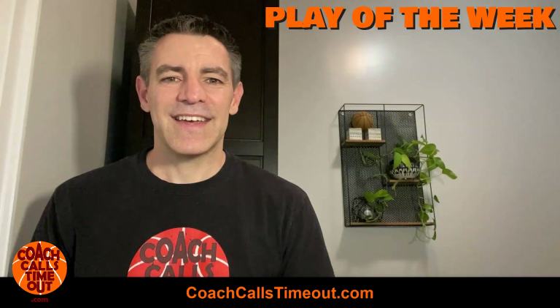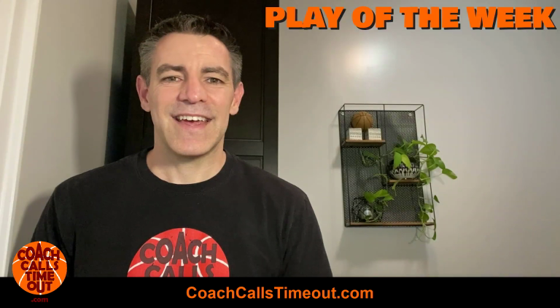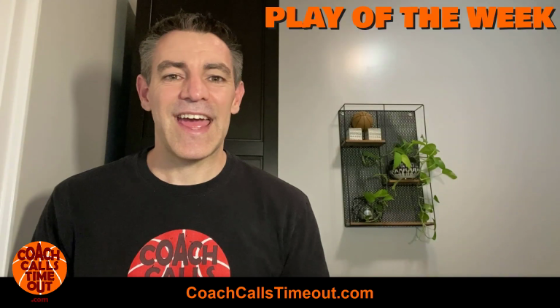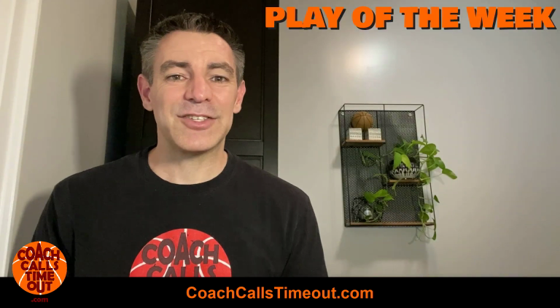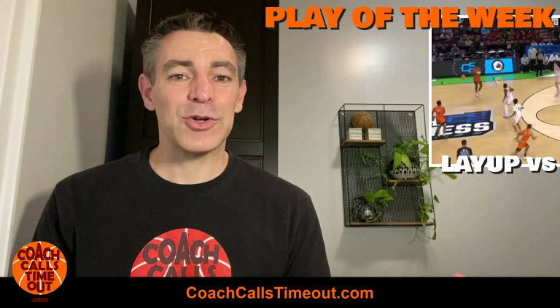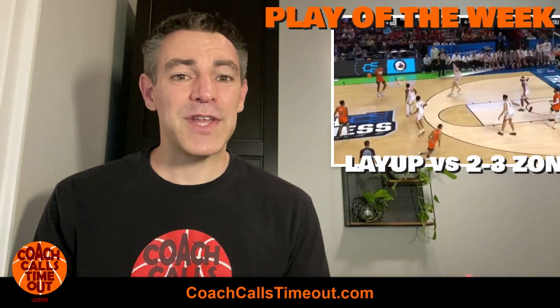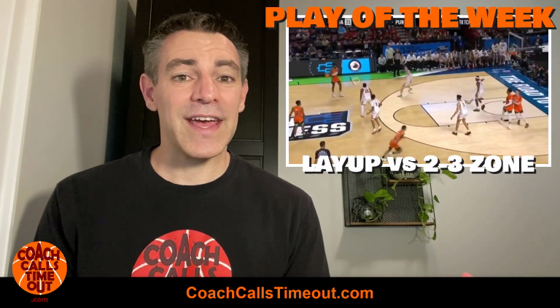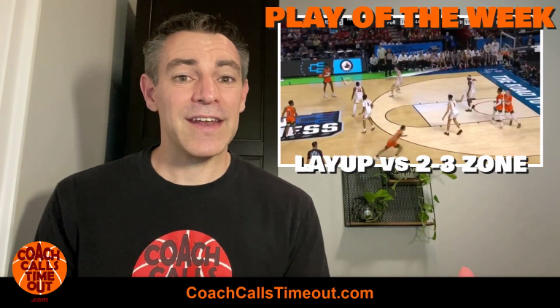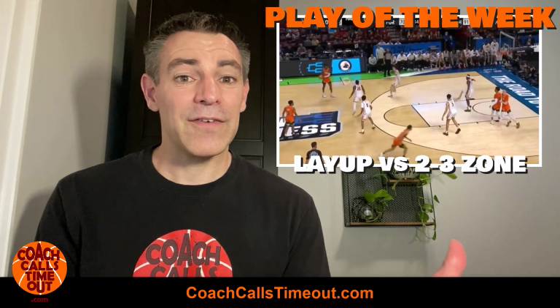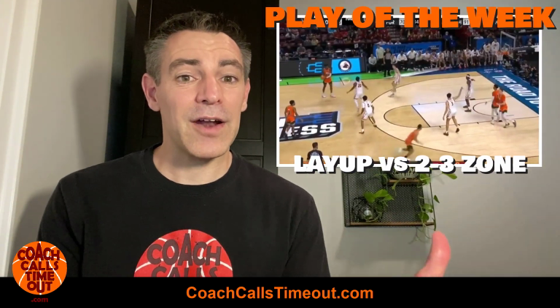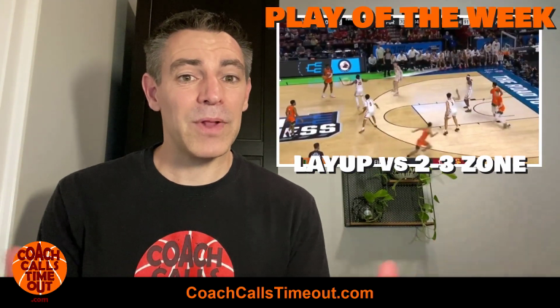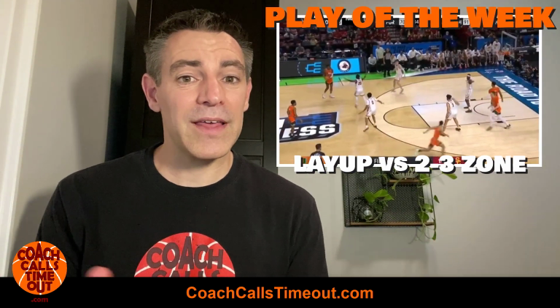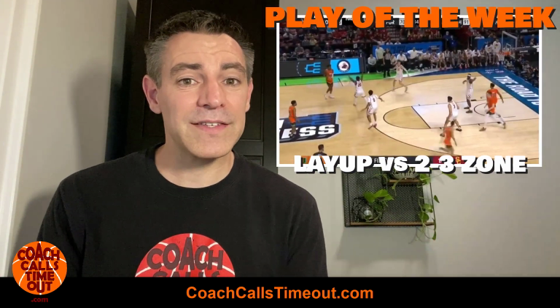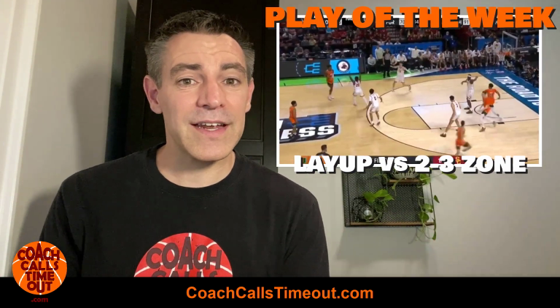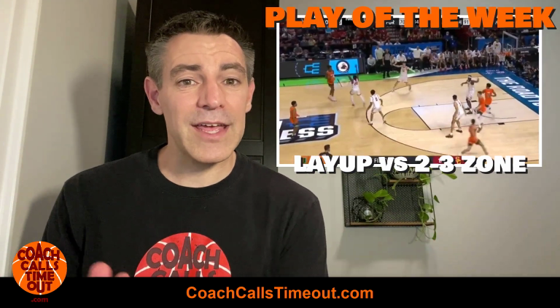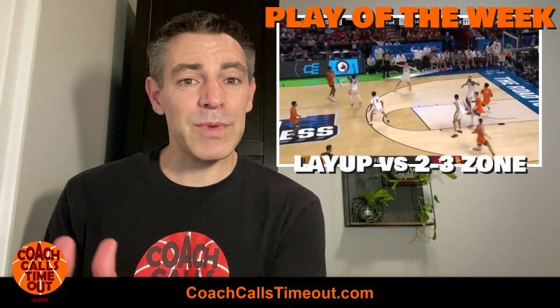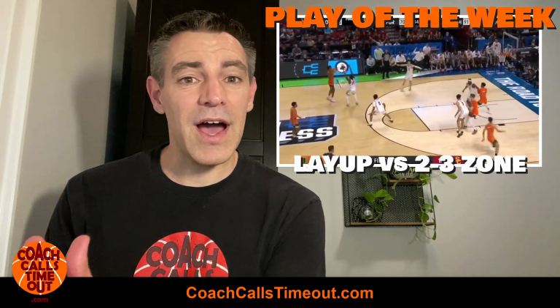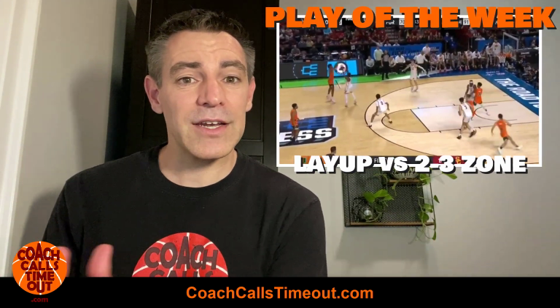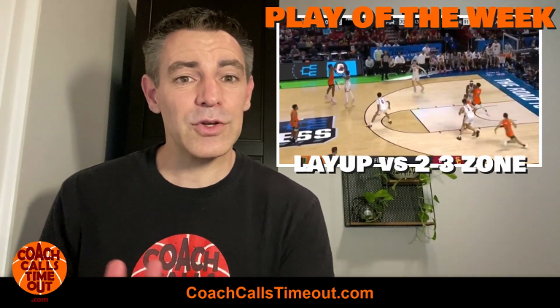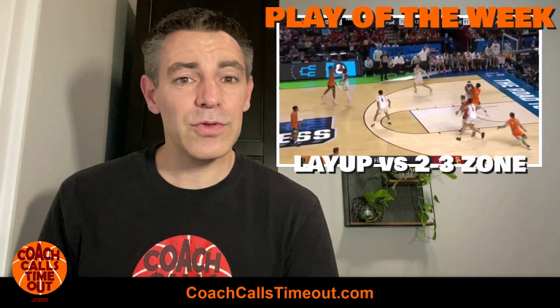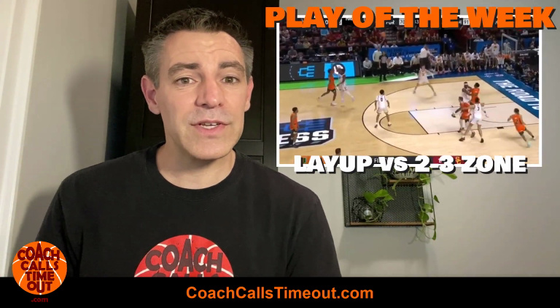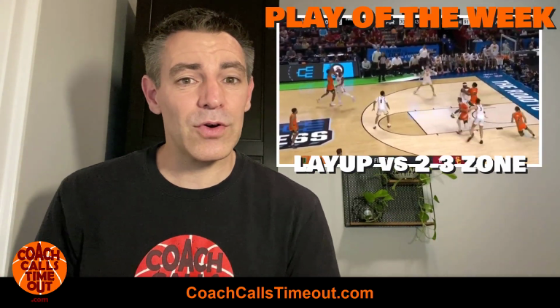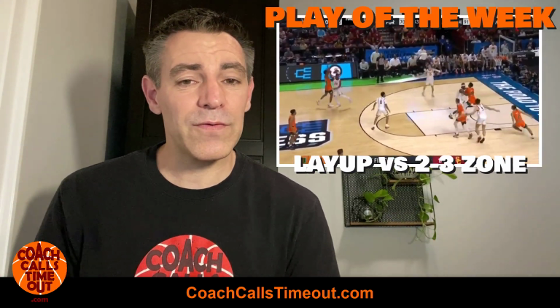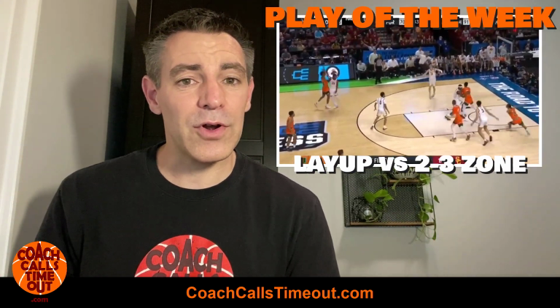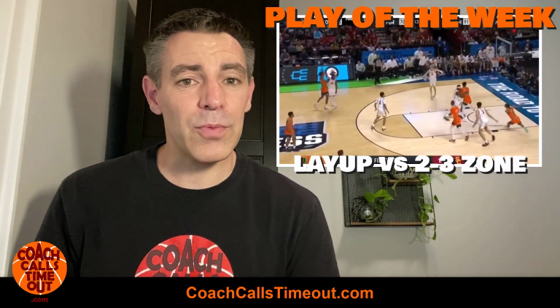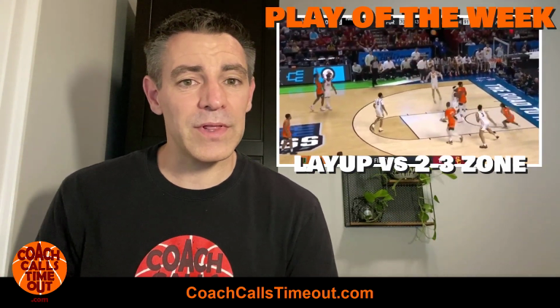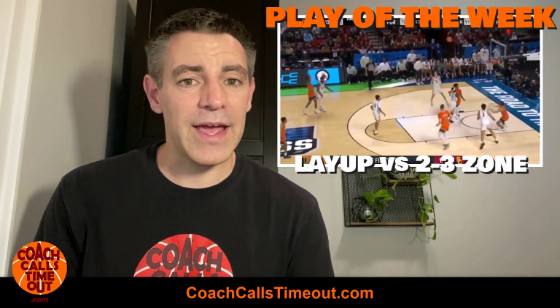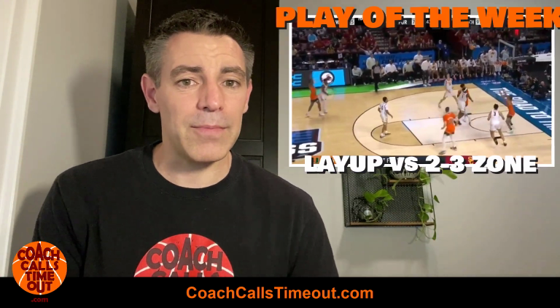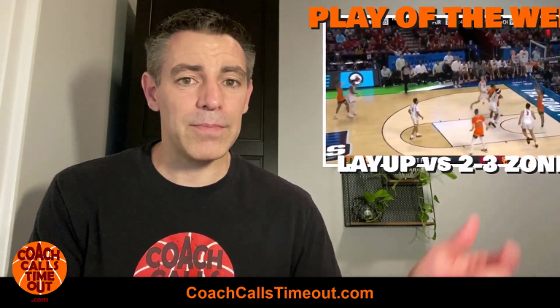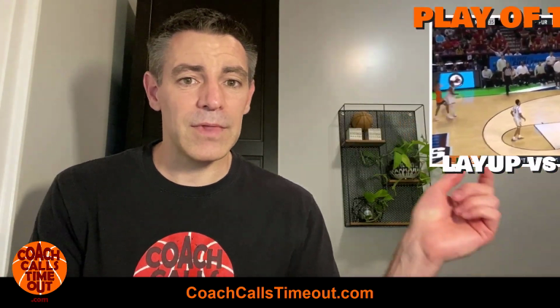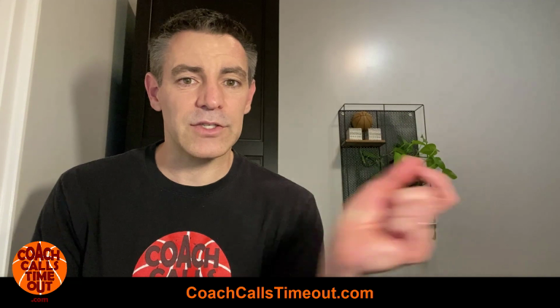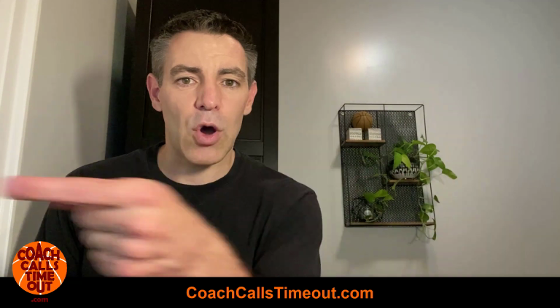Hey, it's coach Dan. I've got a play that's gonna get you behind a 2-3 zone for an open layup. Let's go.